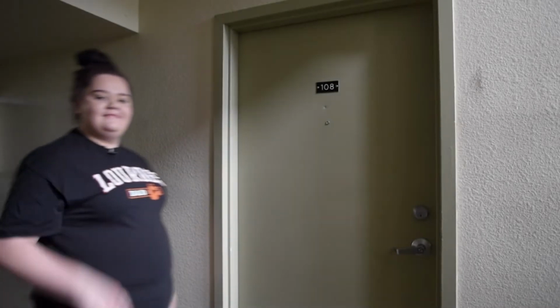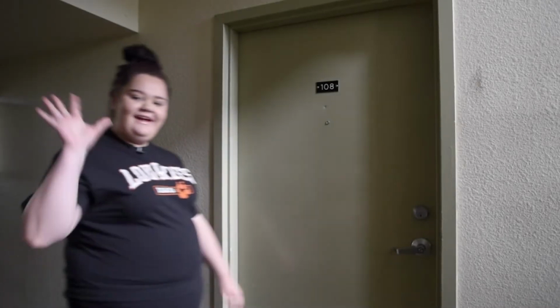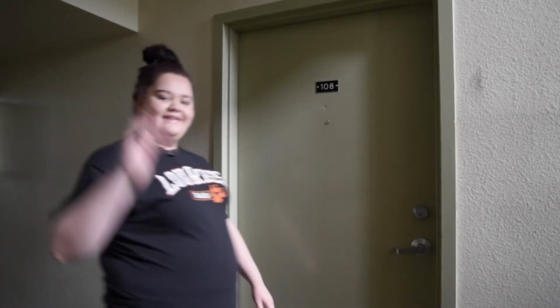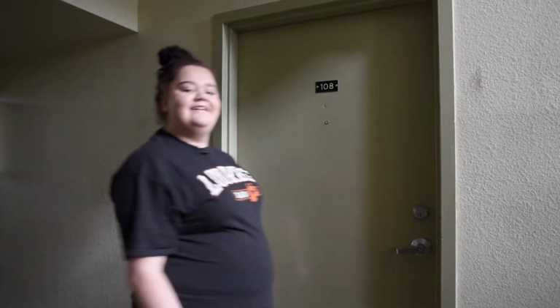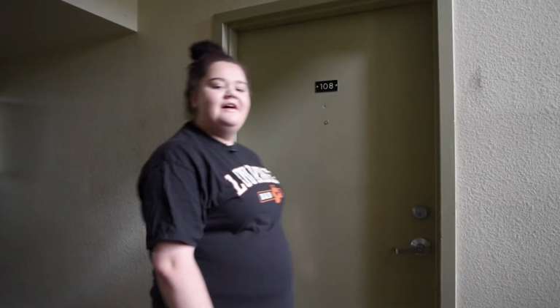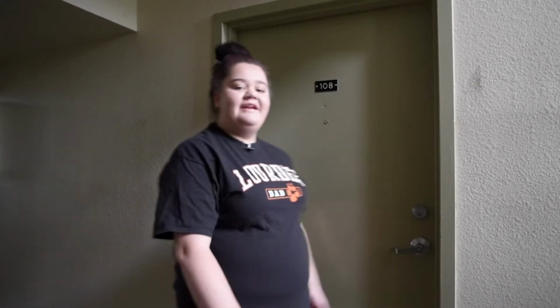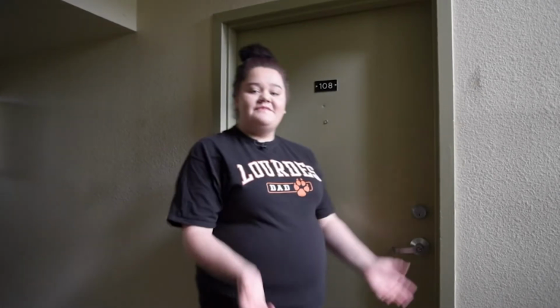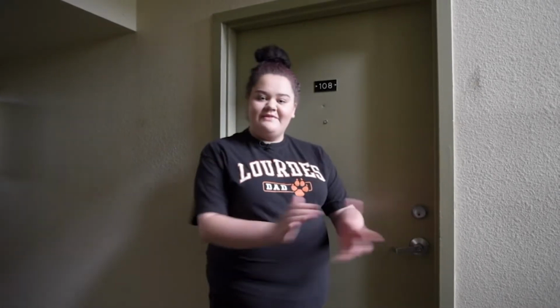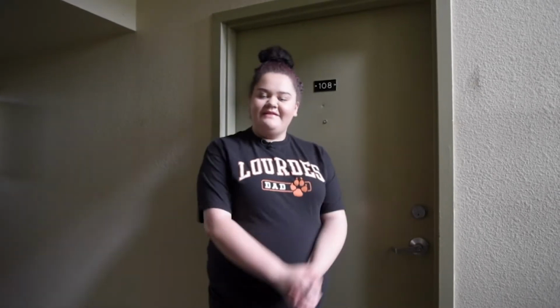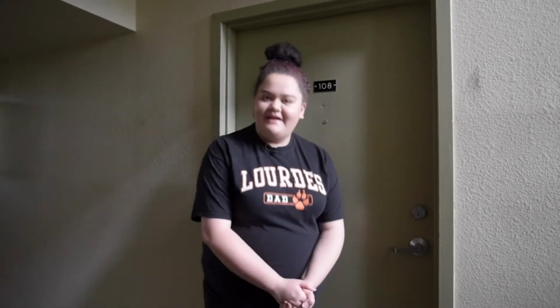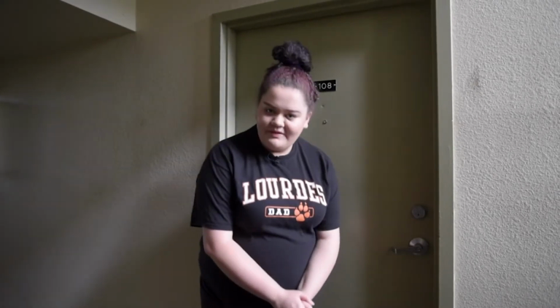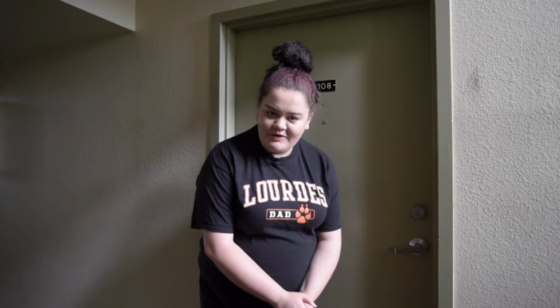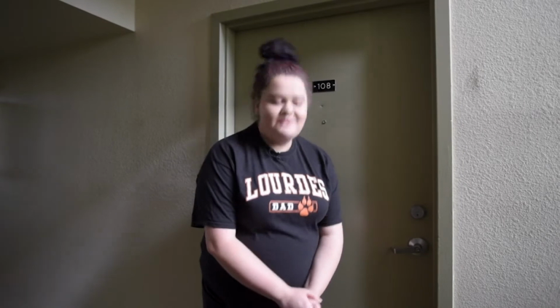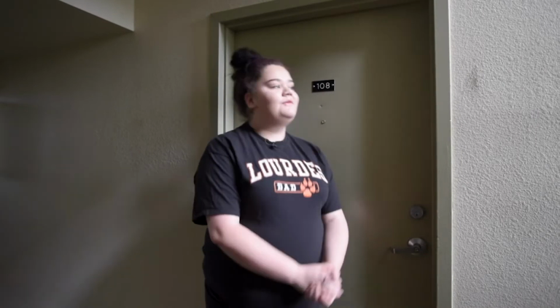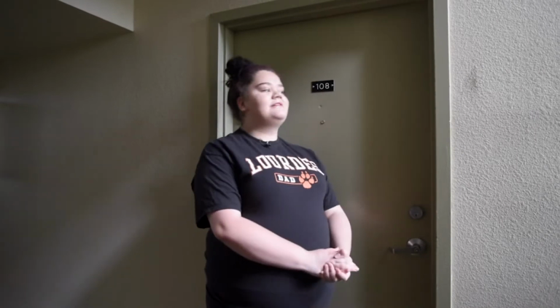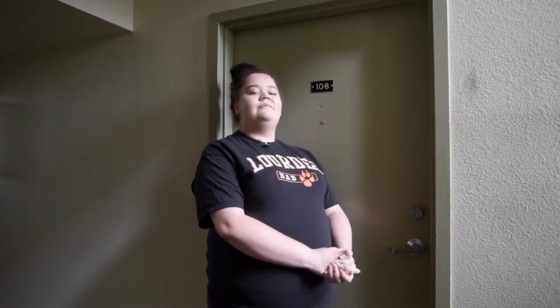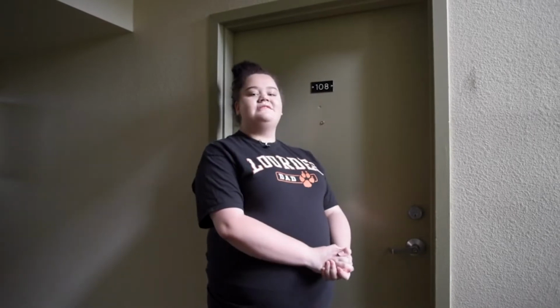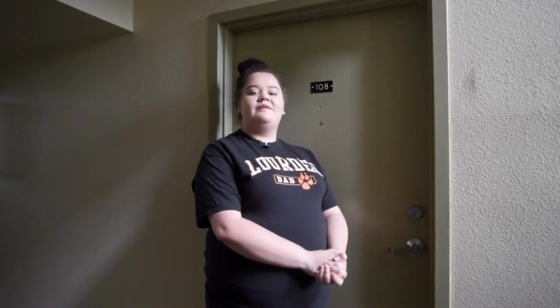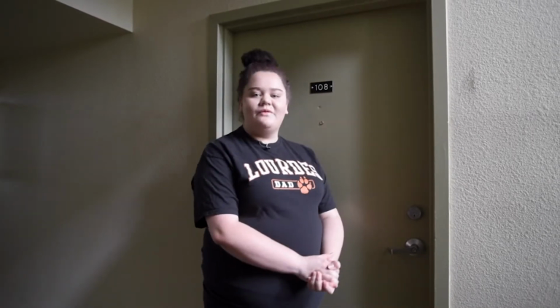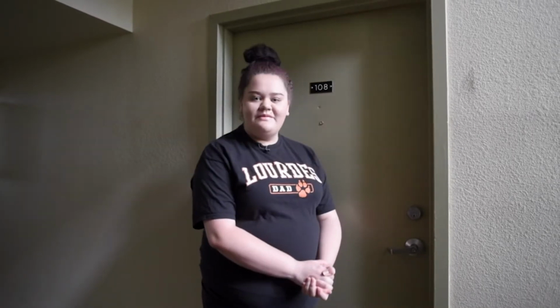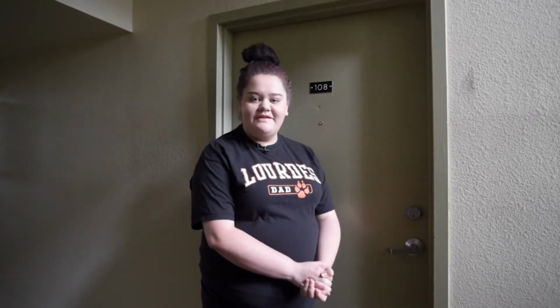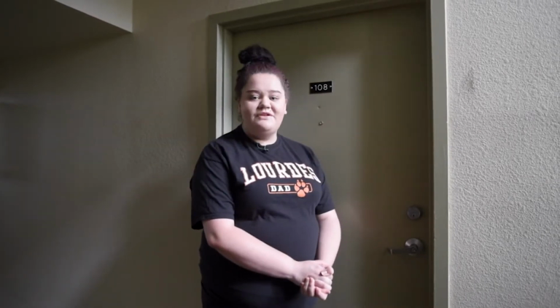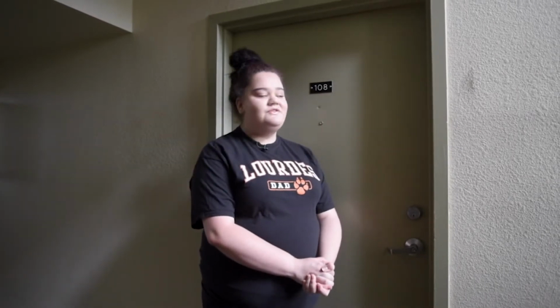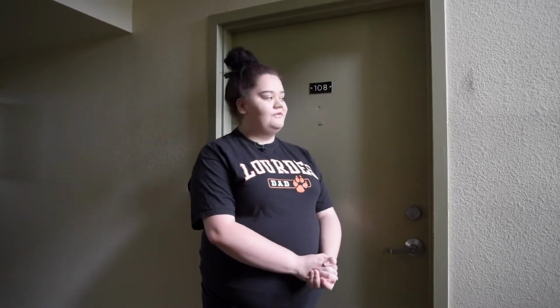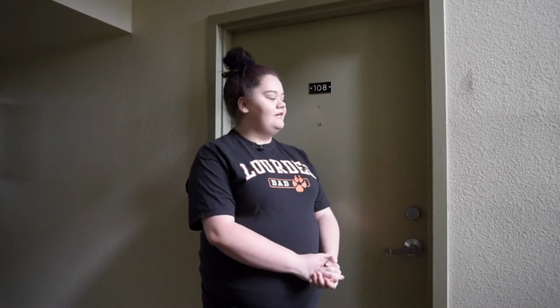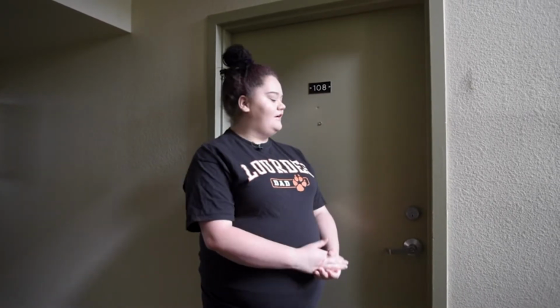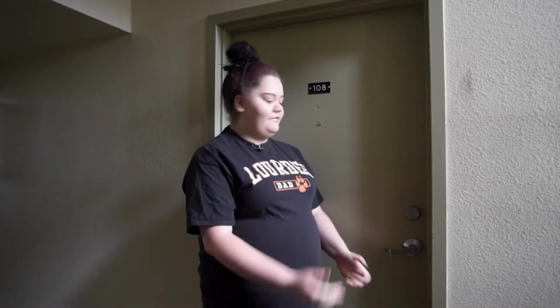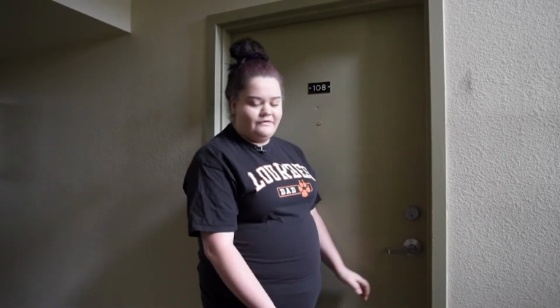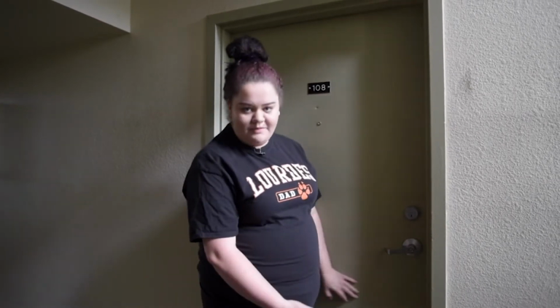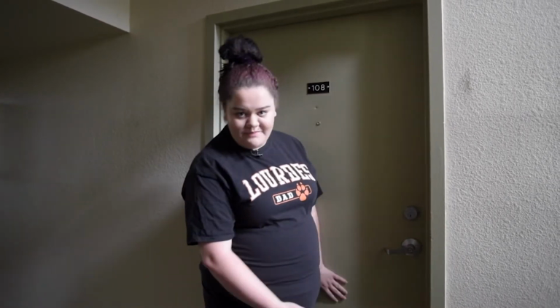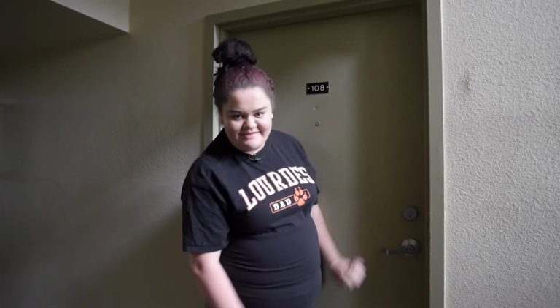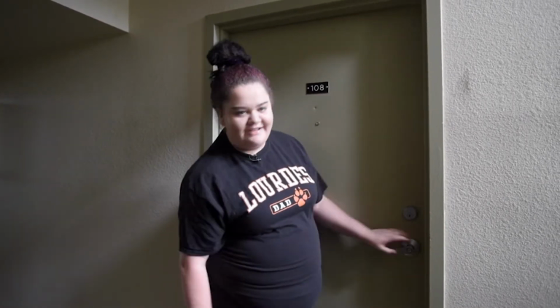Hi, my name is Emily. Welcome to Lourdes Commons and I'm going to be giving you a tour of one of our apartments today.